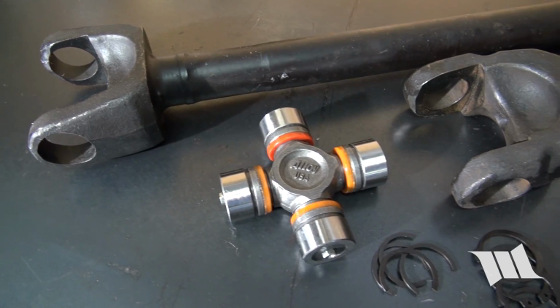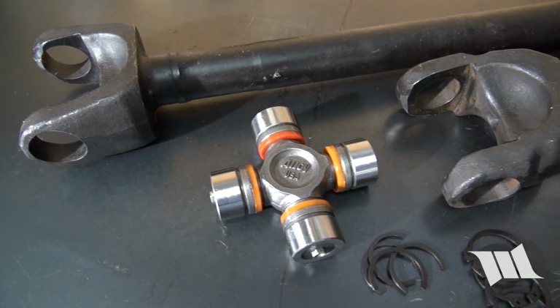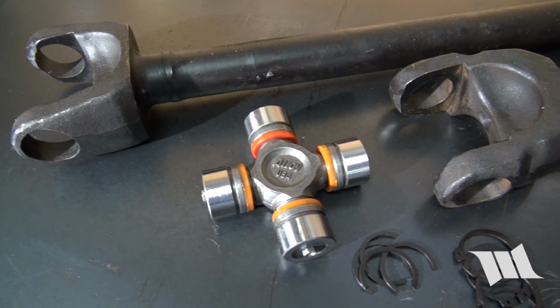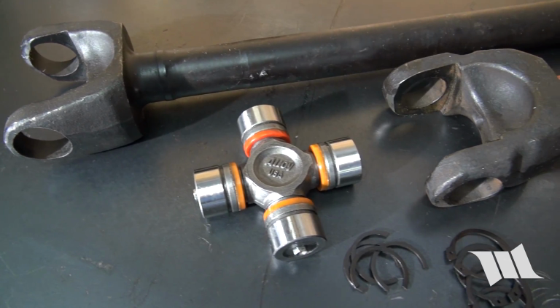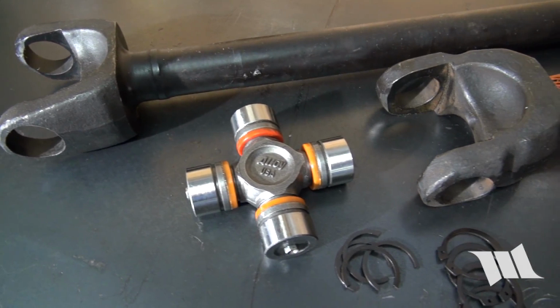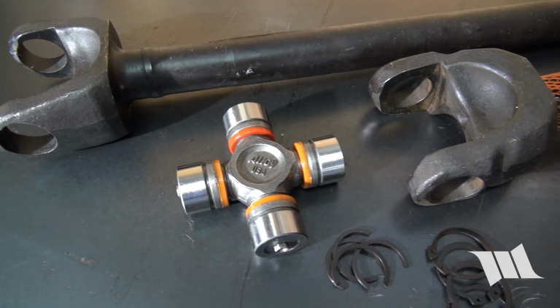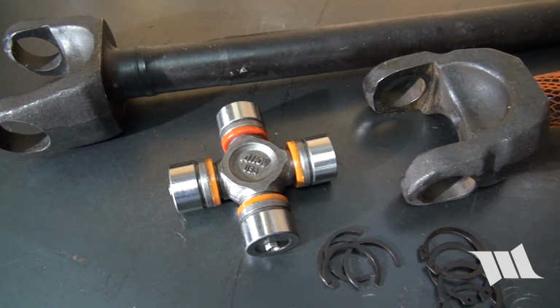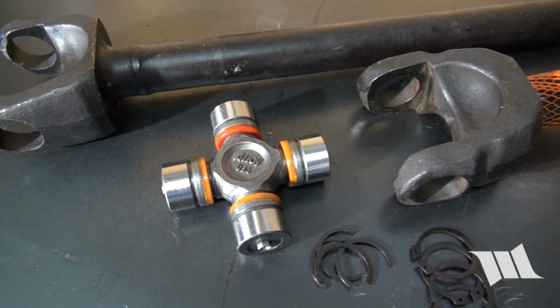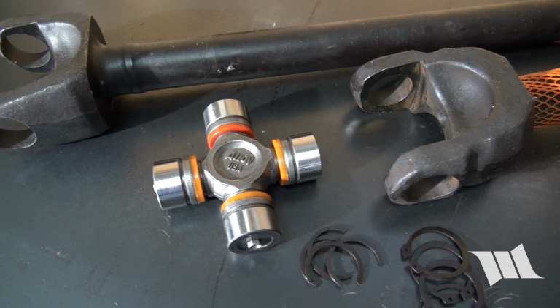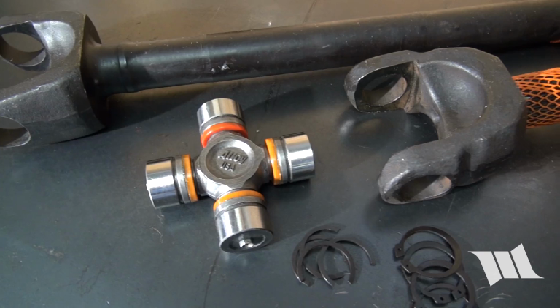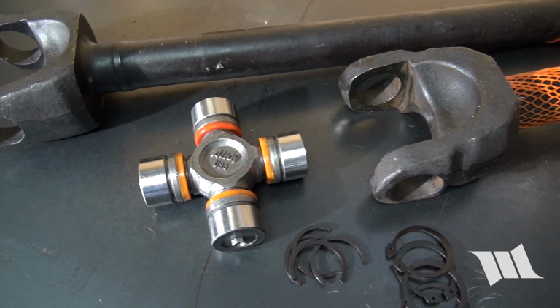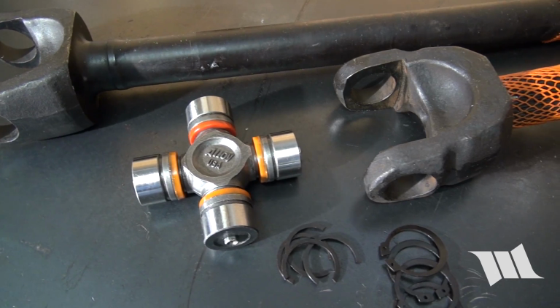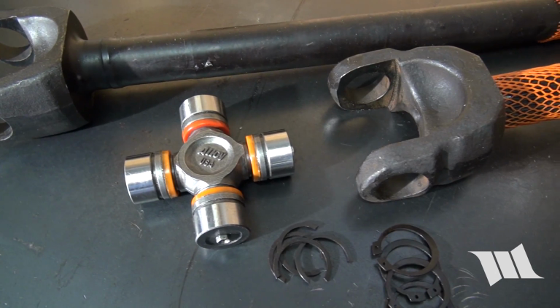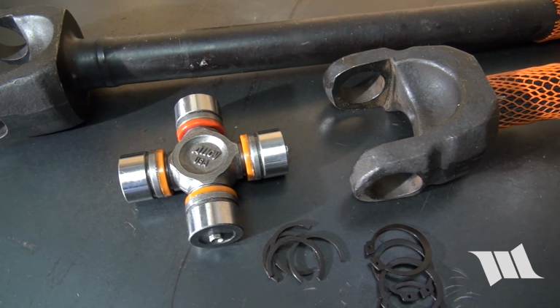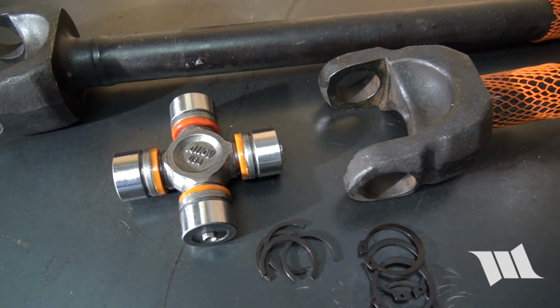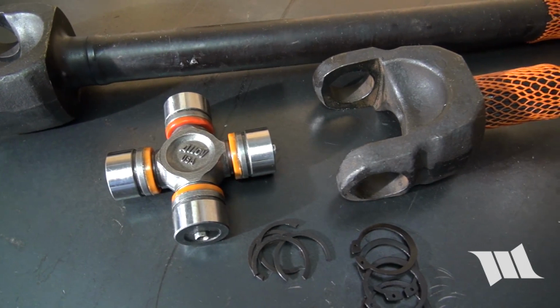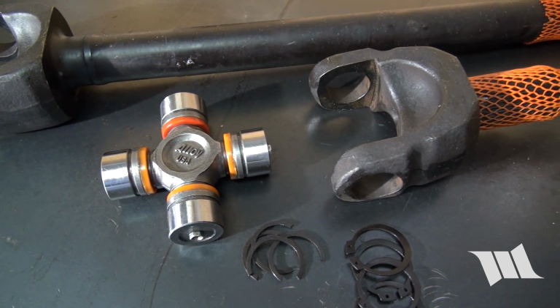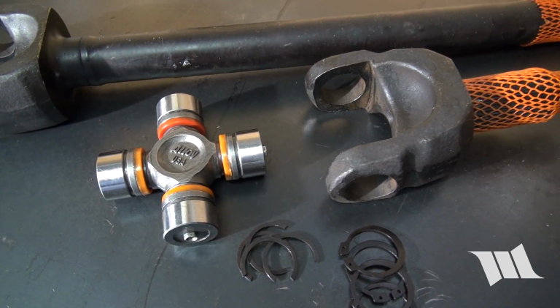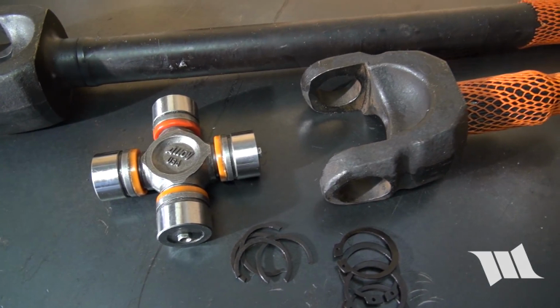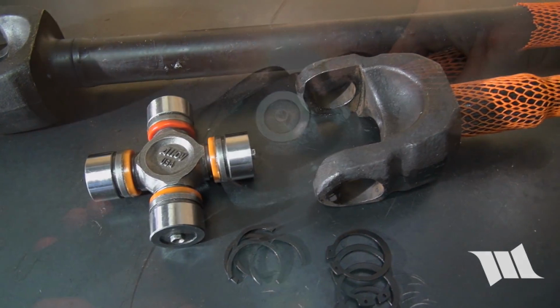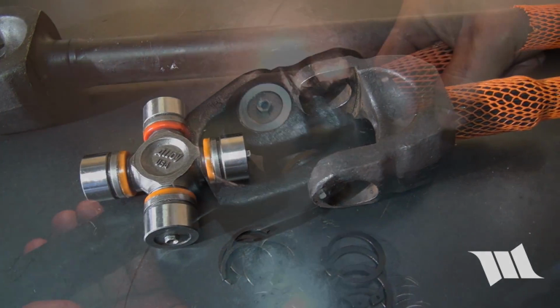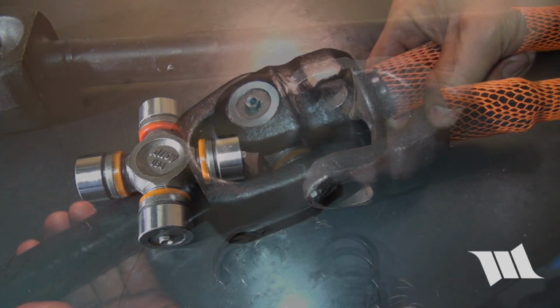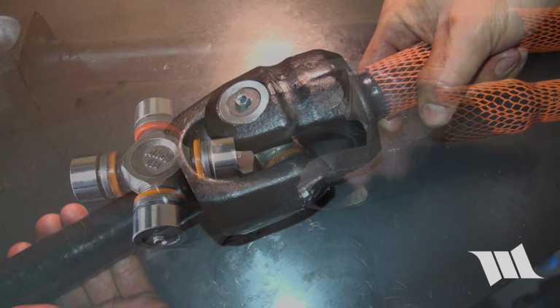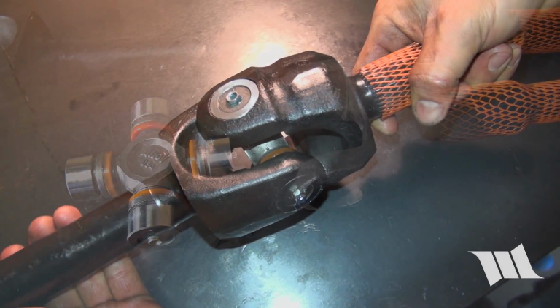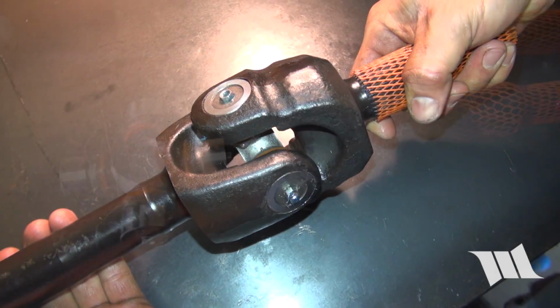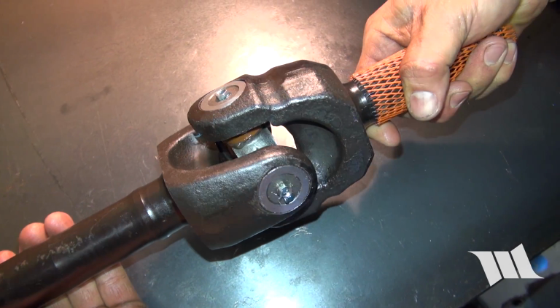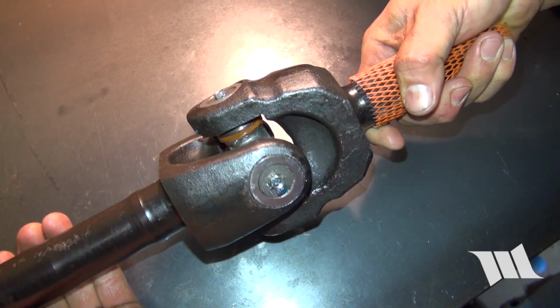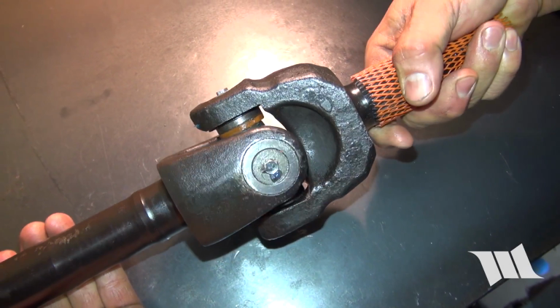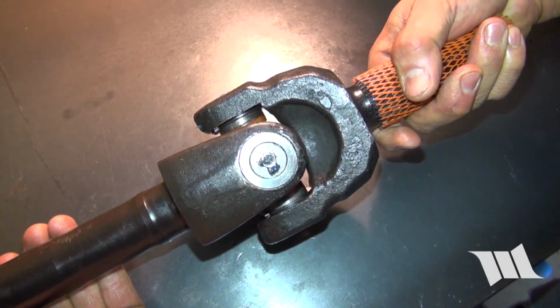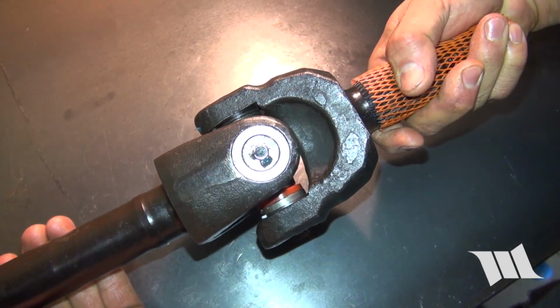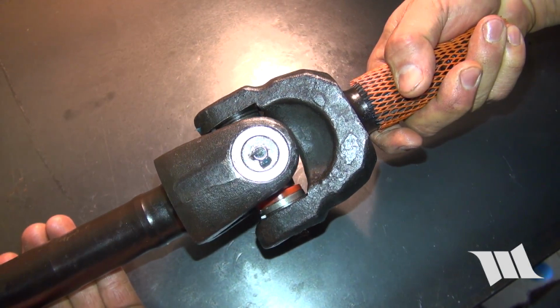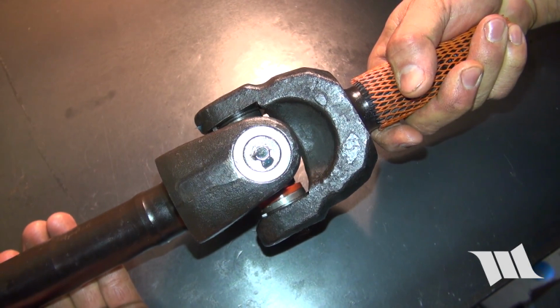In this short video, we'll show you how to assemble one of these shafts and get it ready to install on your JK.